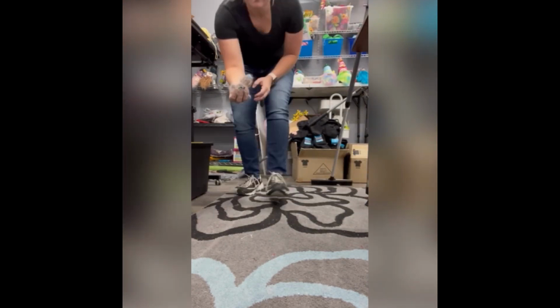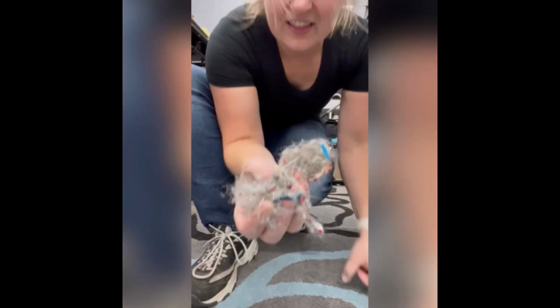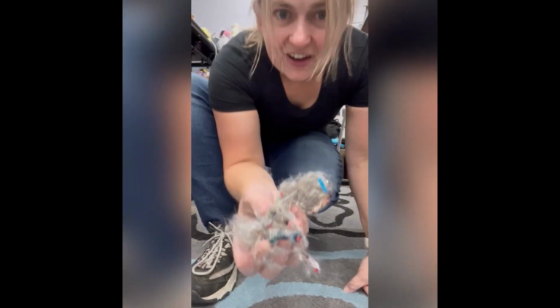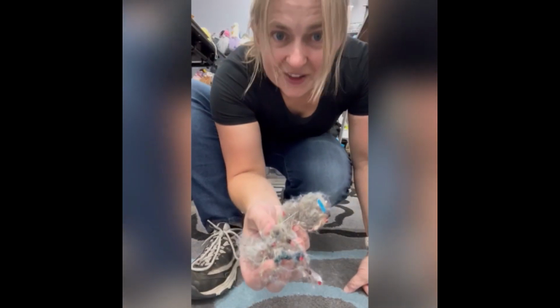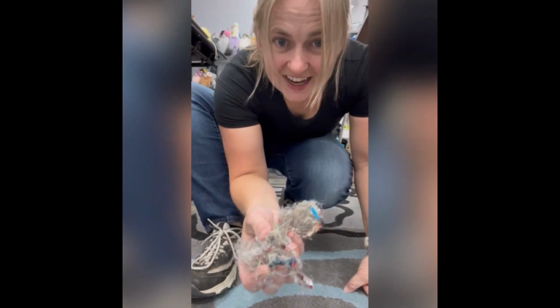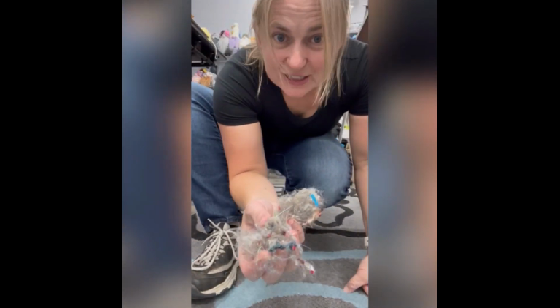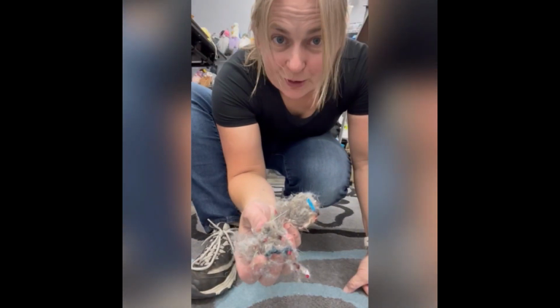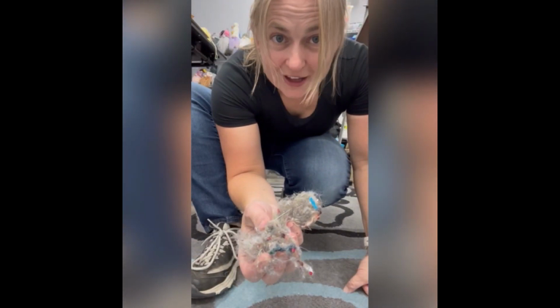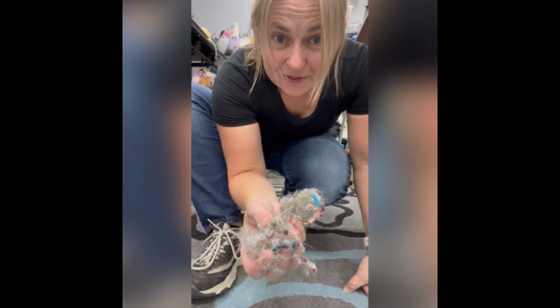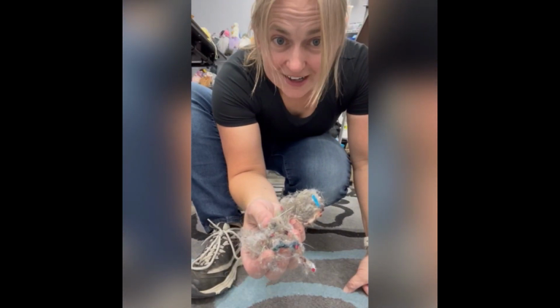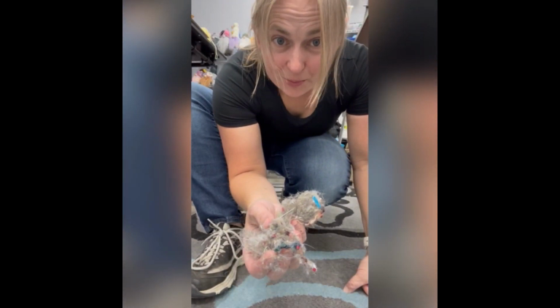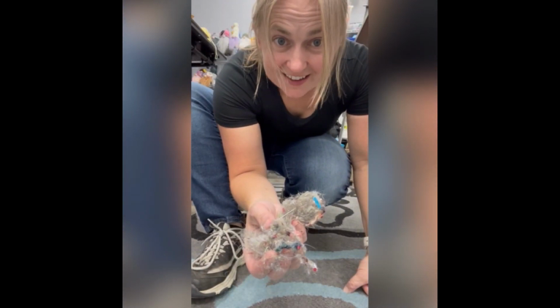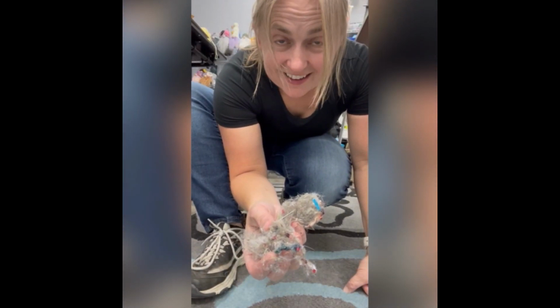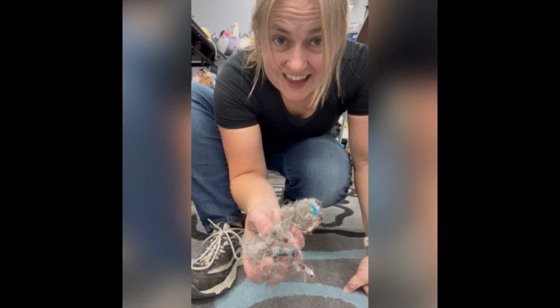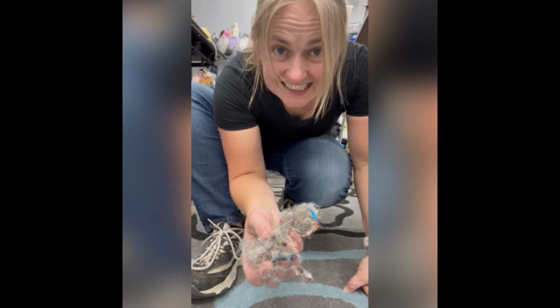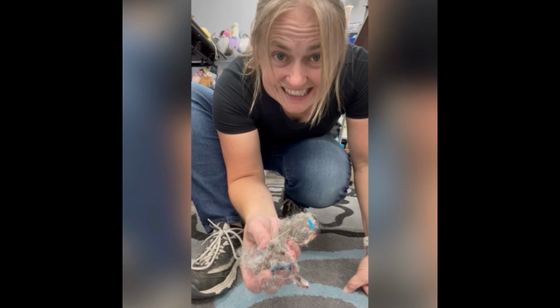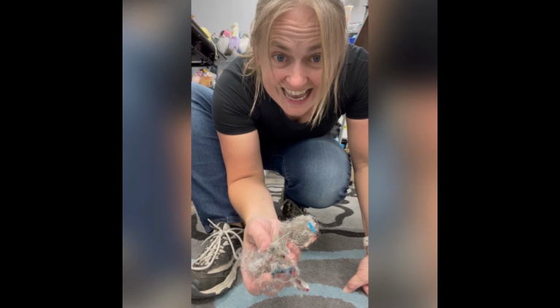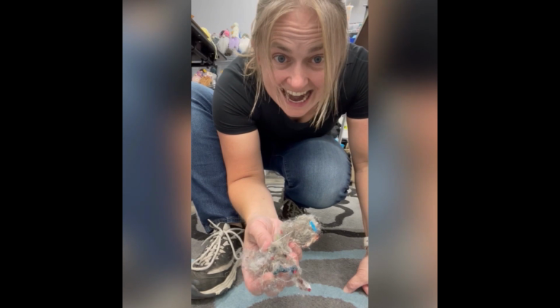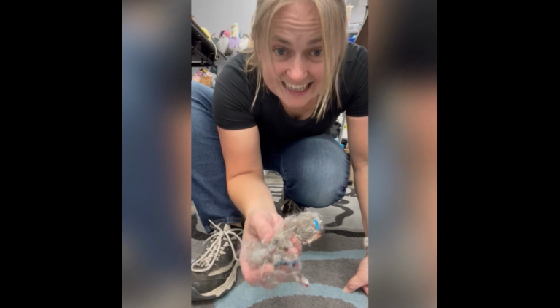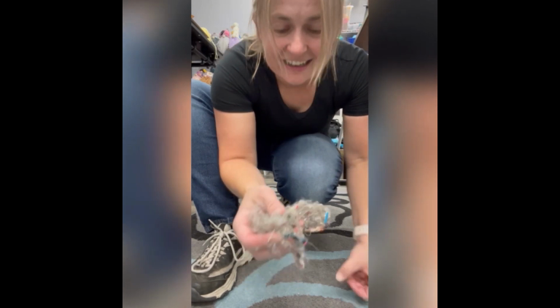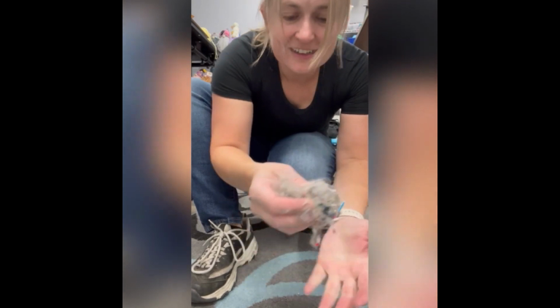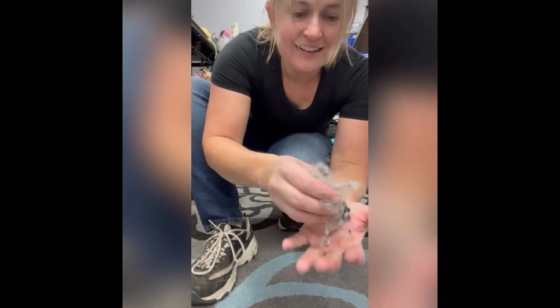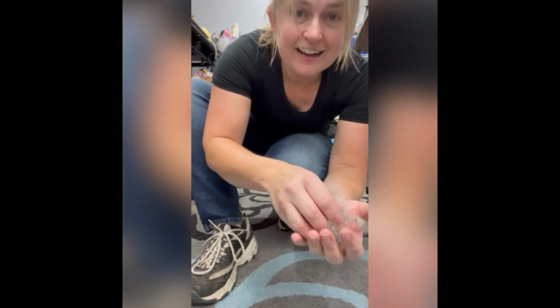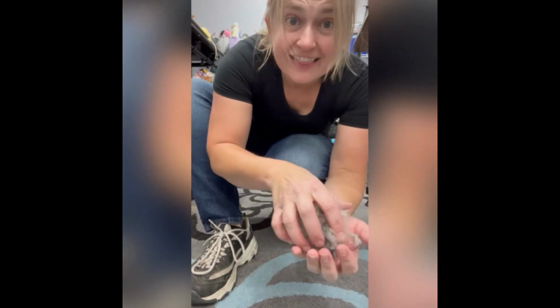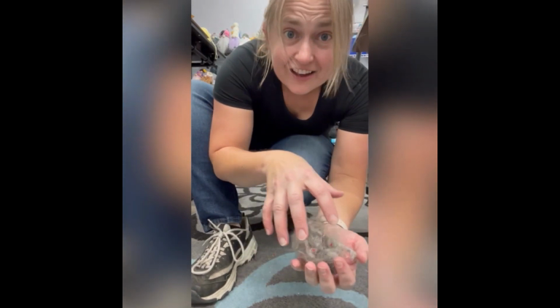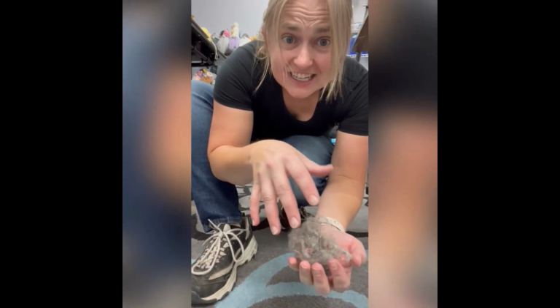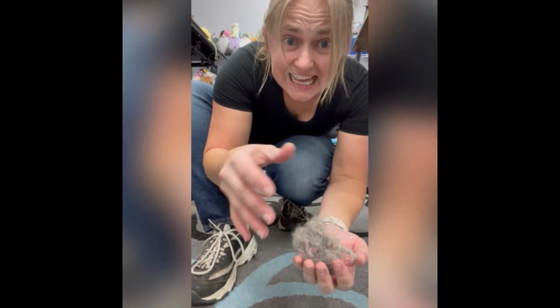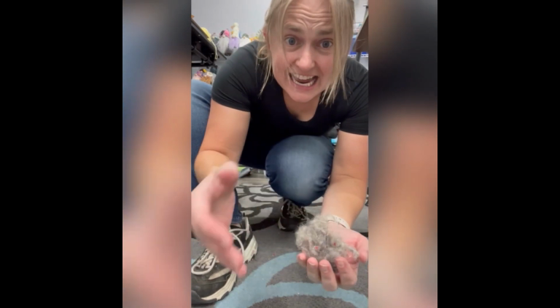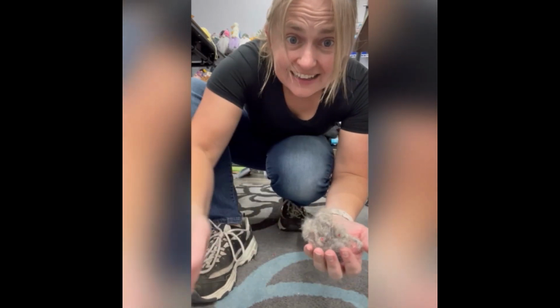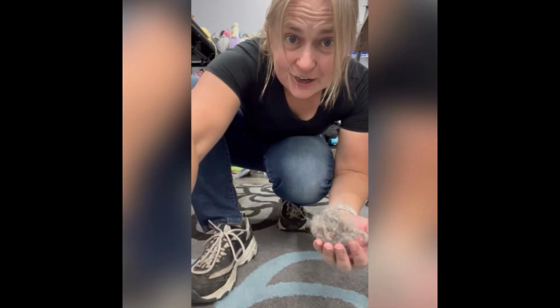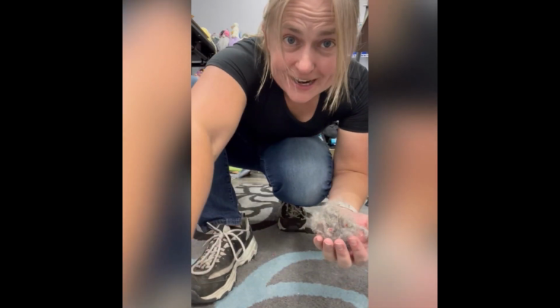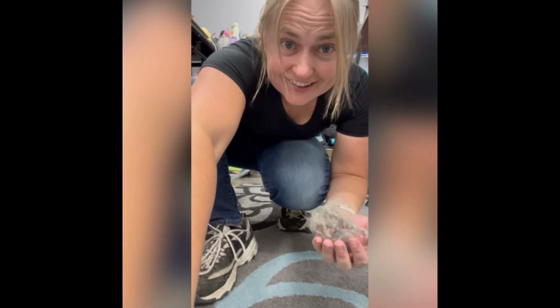Look what that just pulled out of my carpet. That is insane. I love this thing. Oh my goodness.